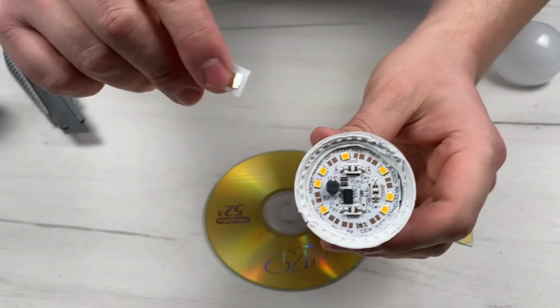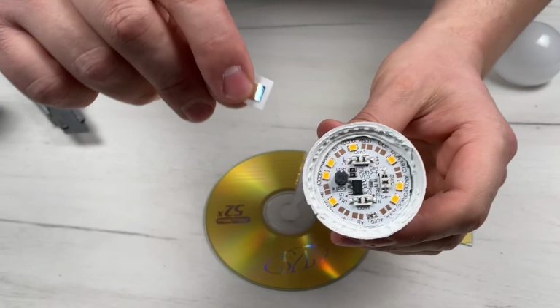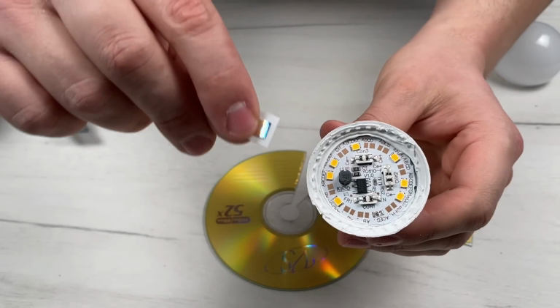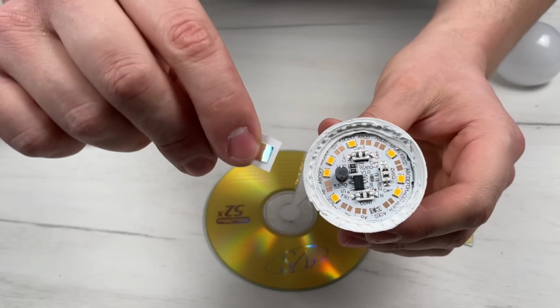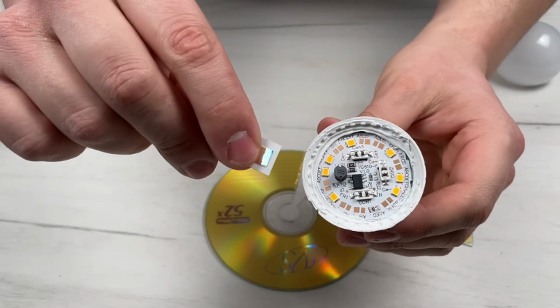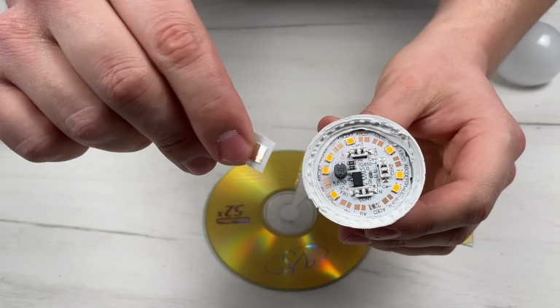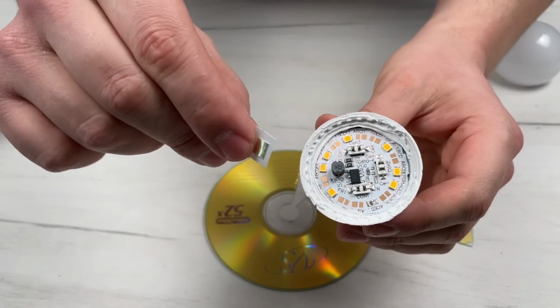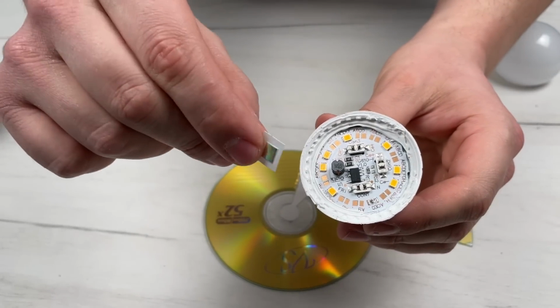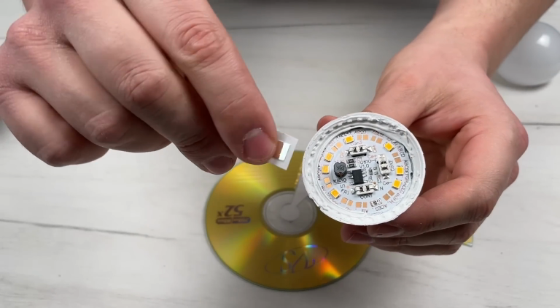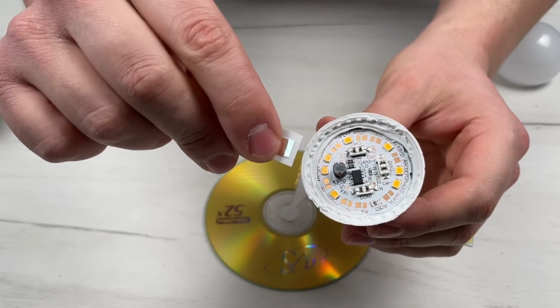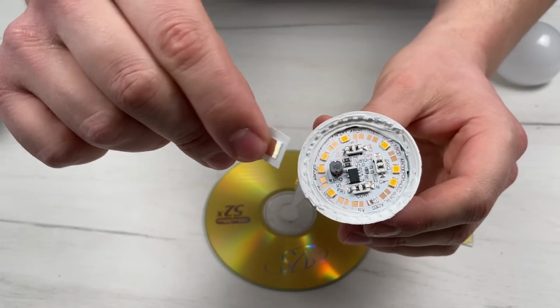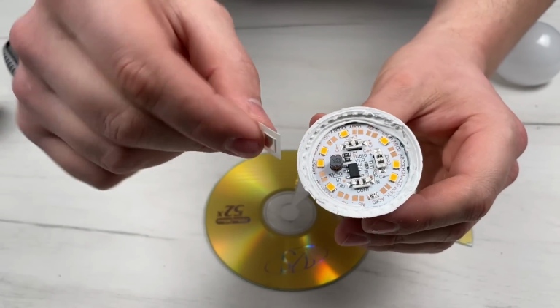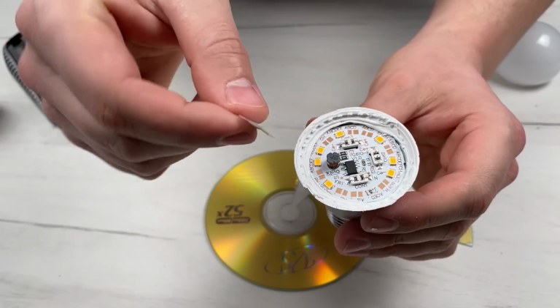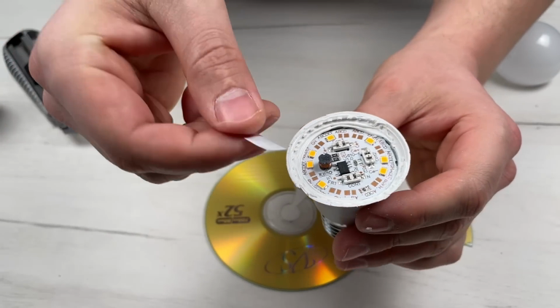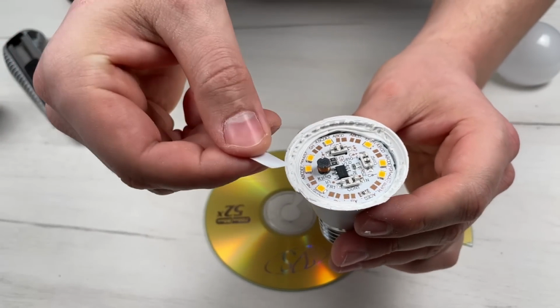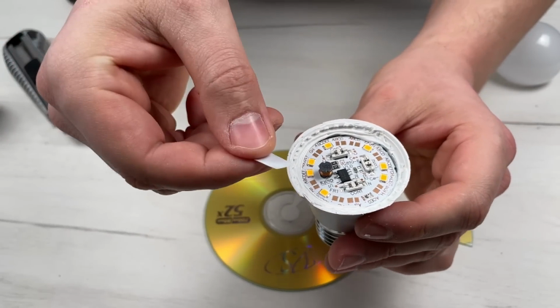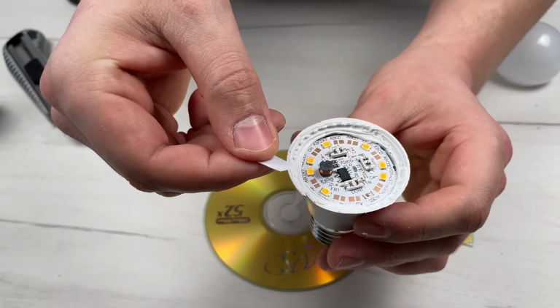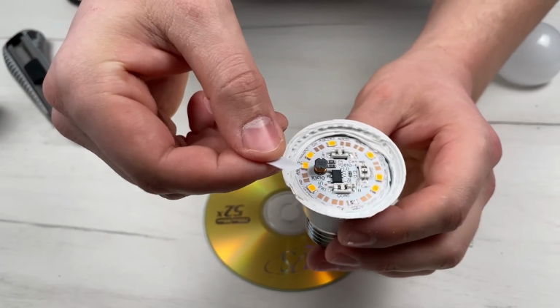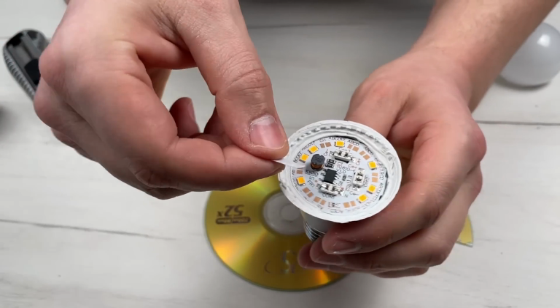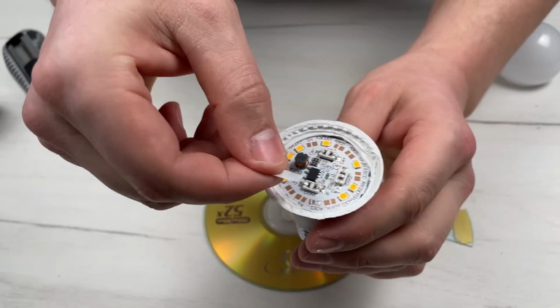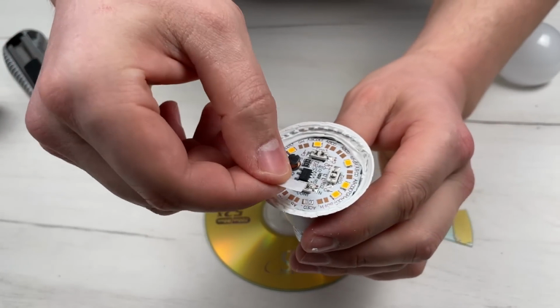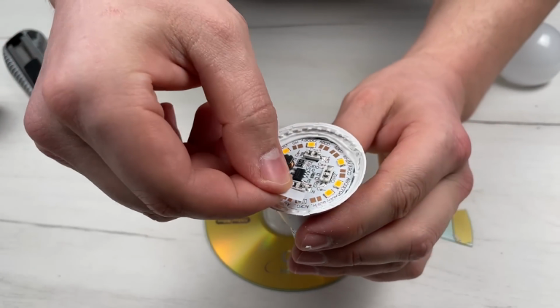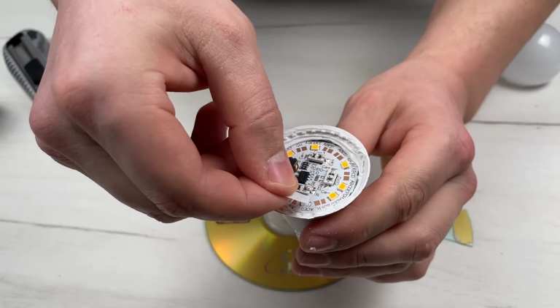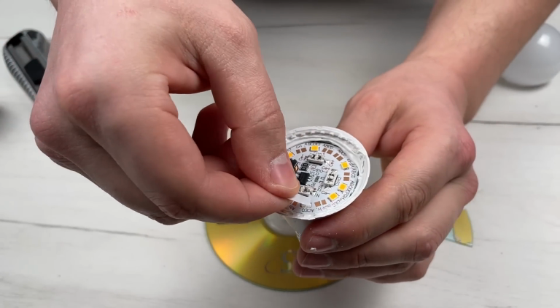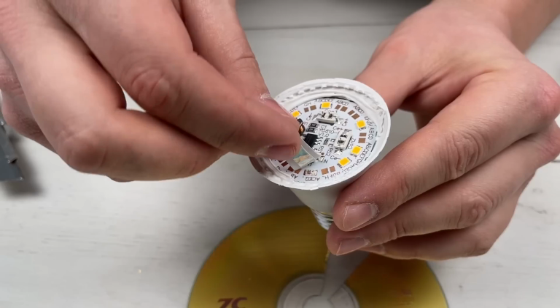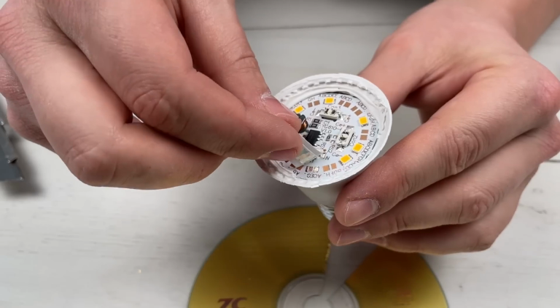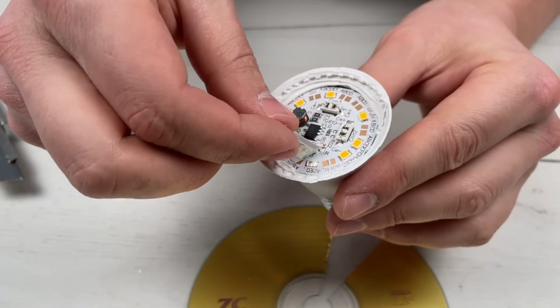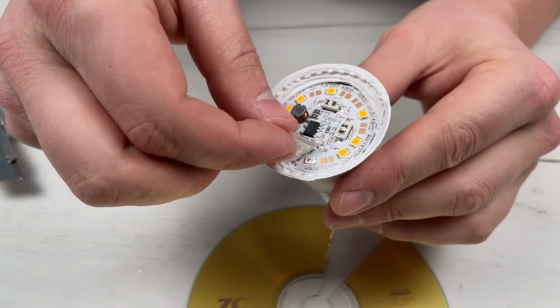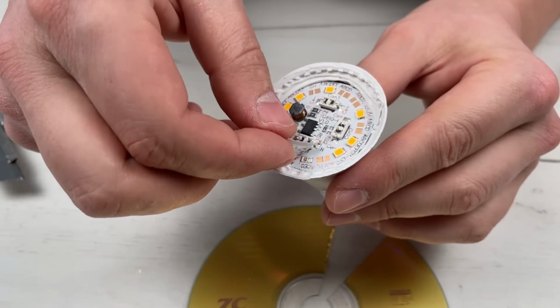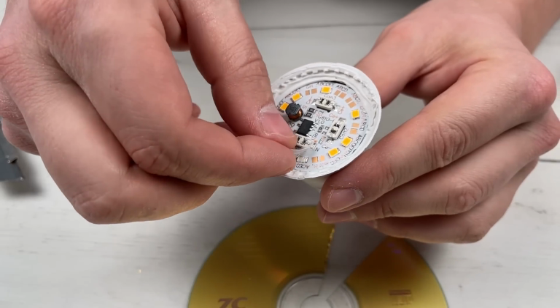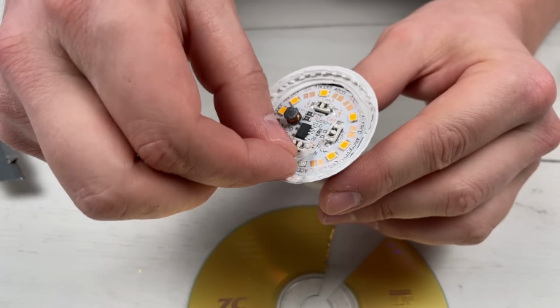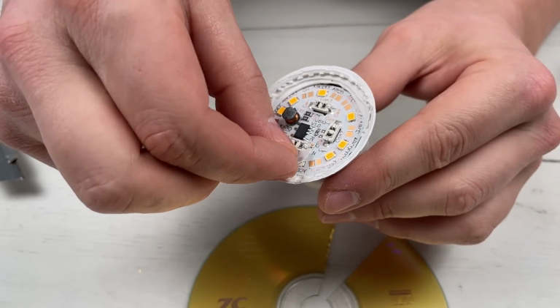Glue as tightly as possible to the contact where the faulty LED was.